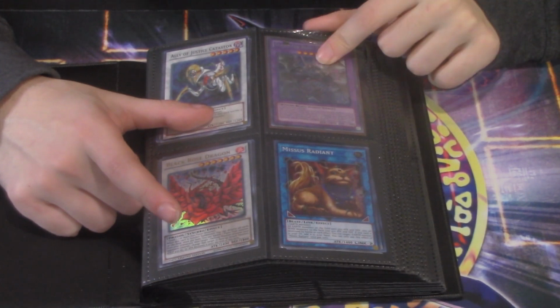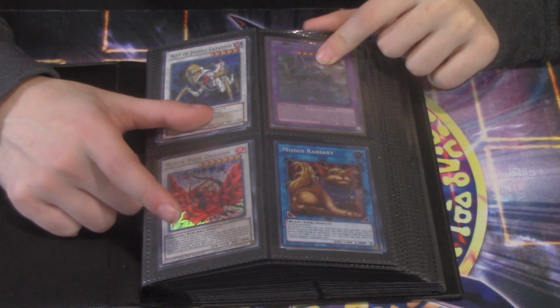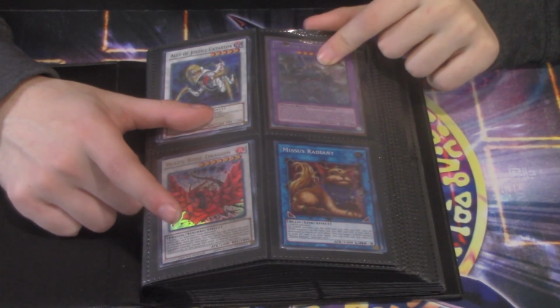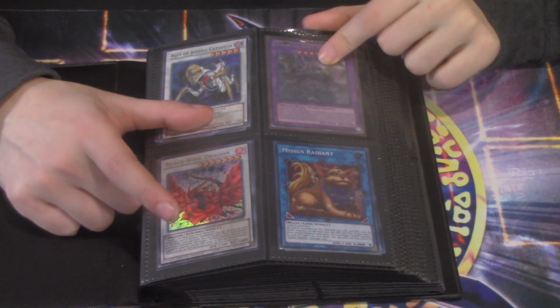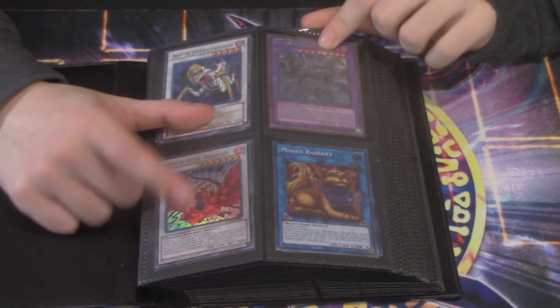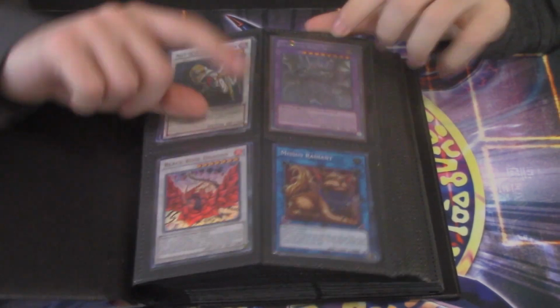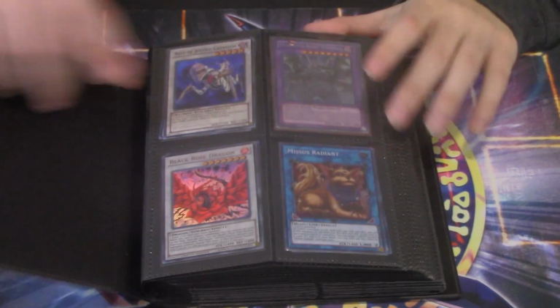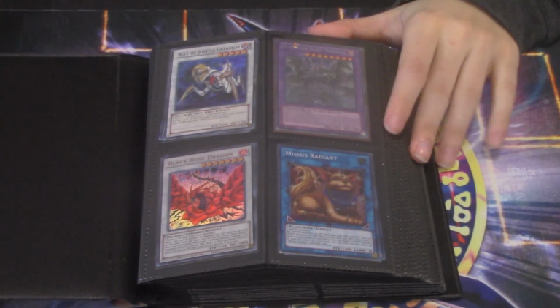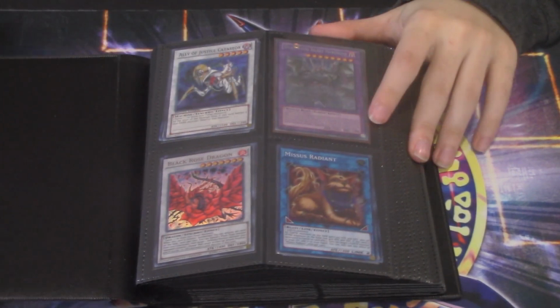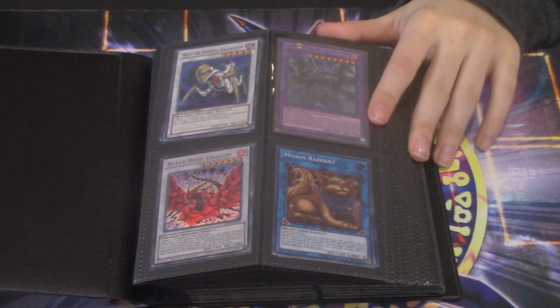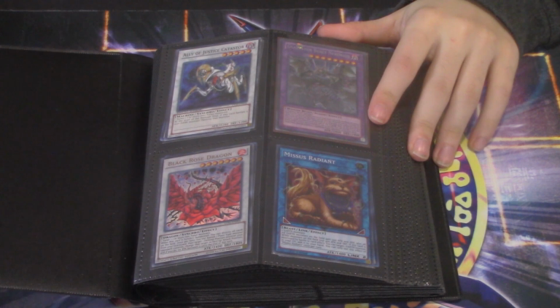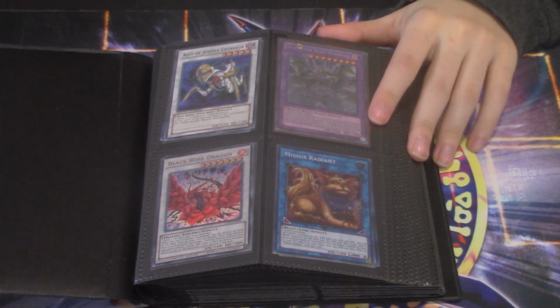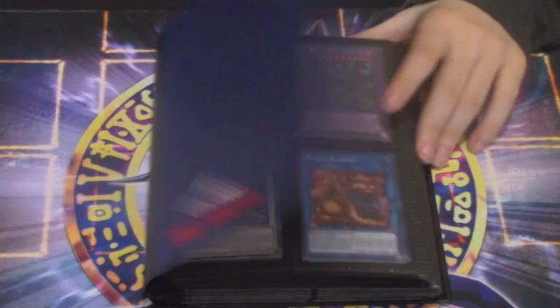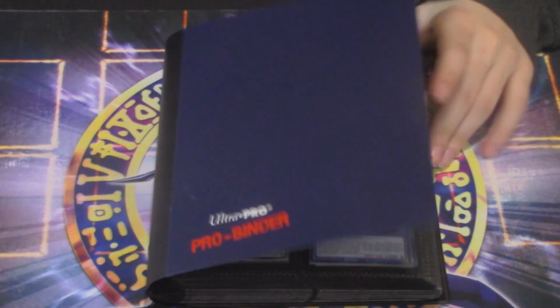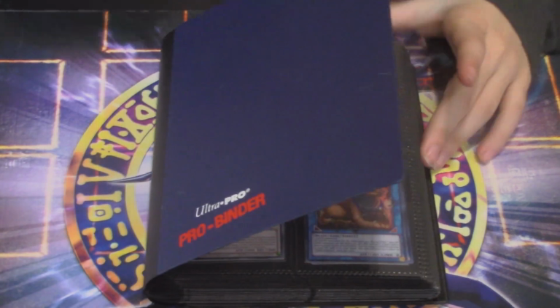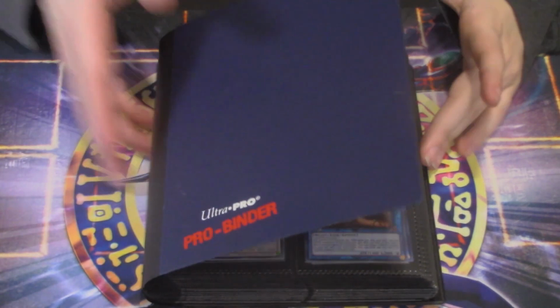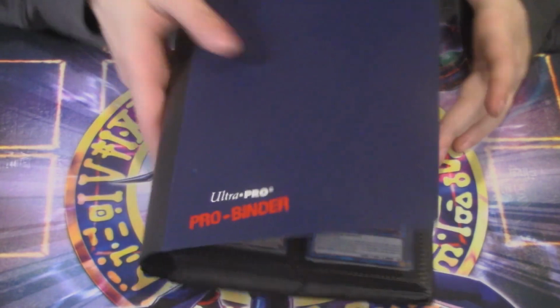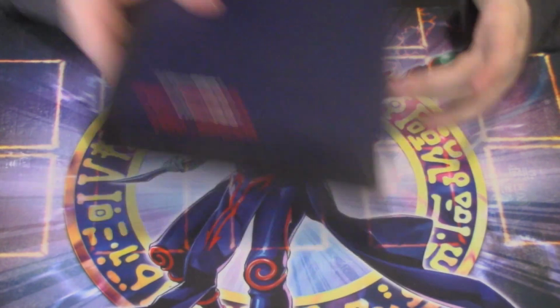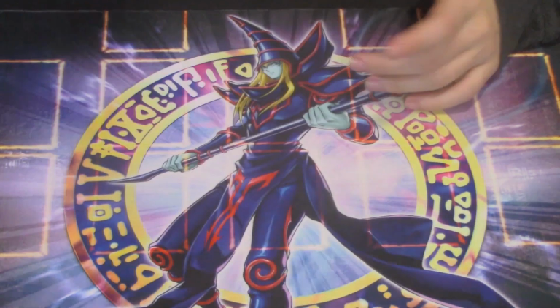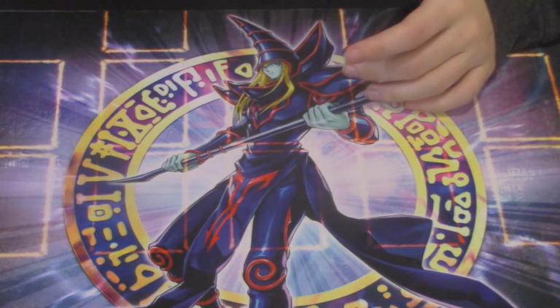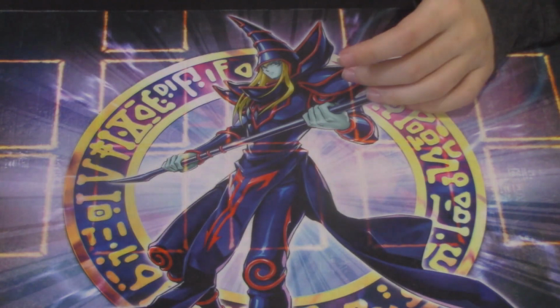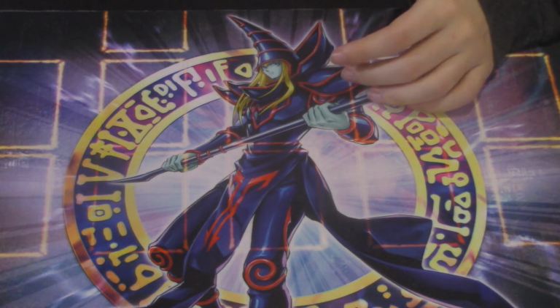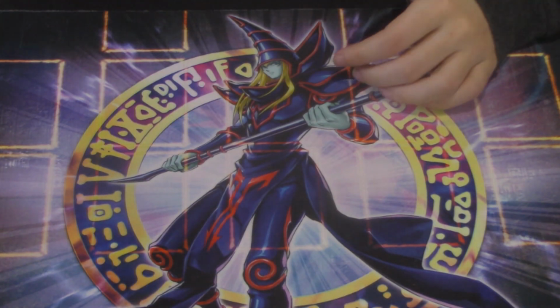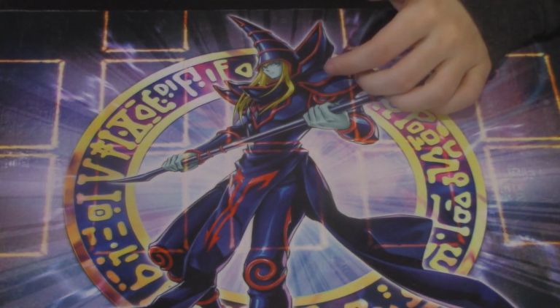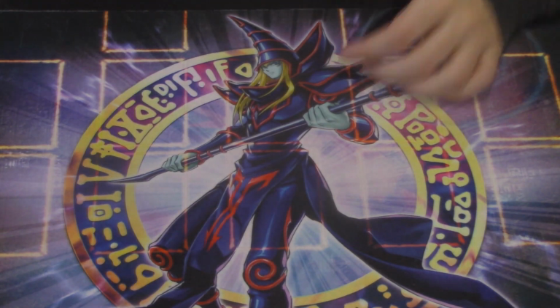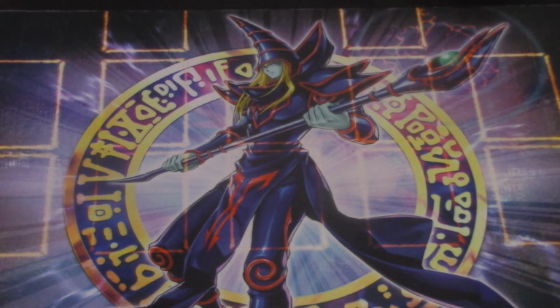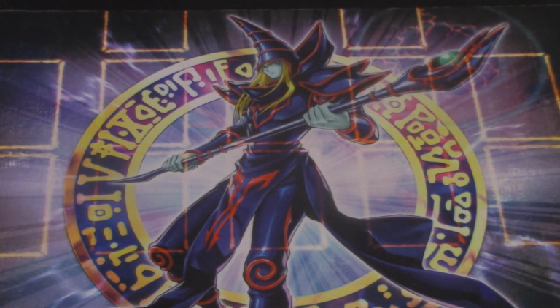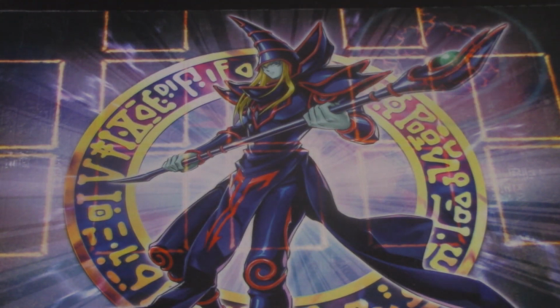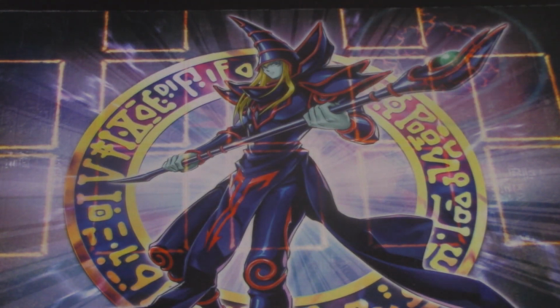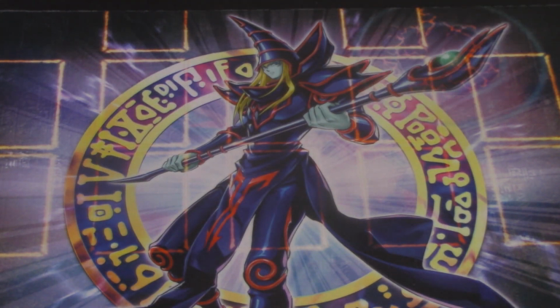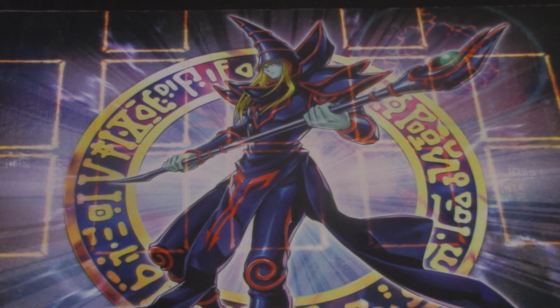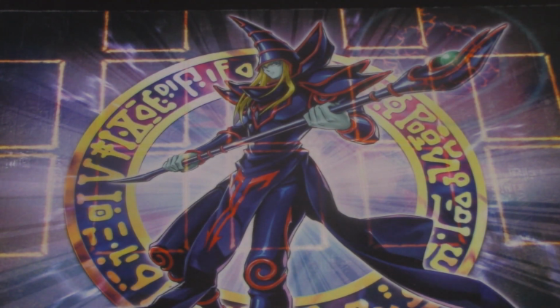Last page of the third binder: ultra Black Rose Dragon — multiple copies. Katastor and Glider Beast — the one from Primal Origin unlimited. Looks like this guy got some deluxe editions. That's the three binders done.